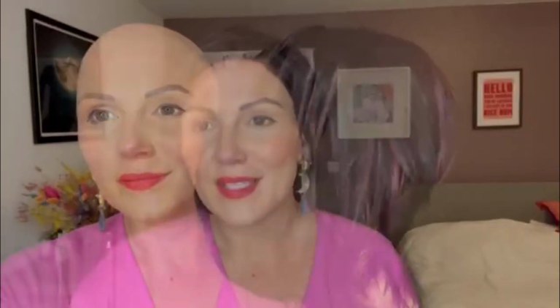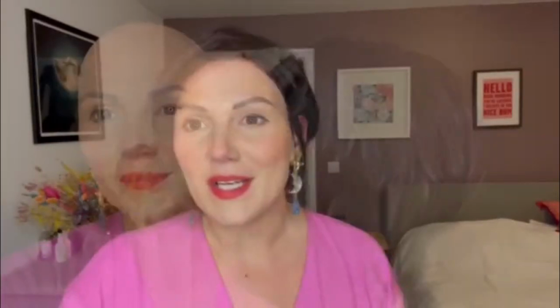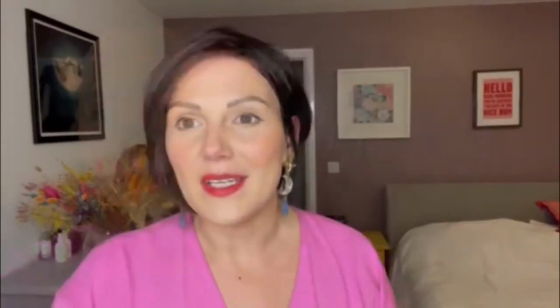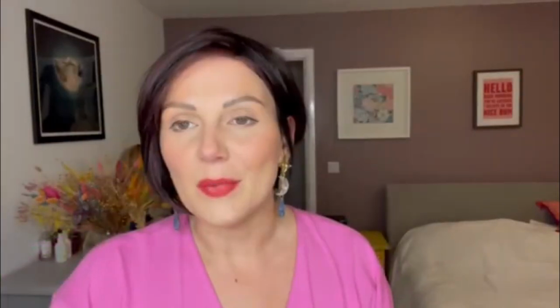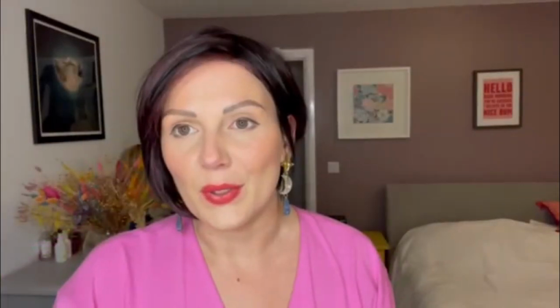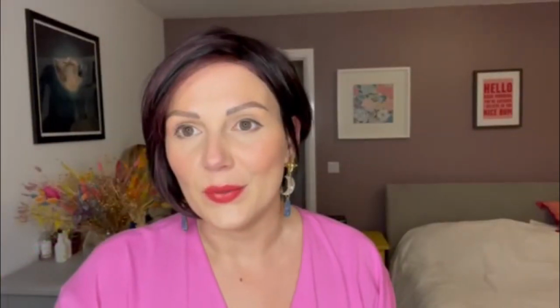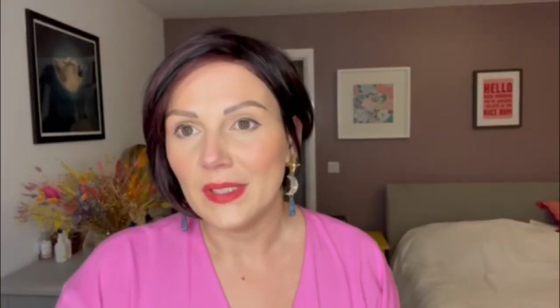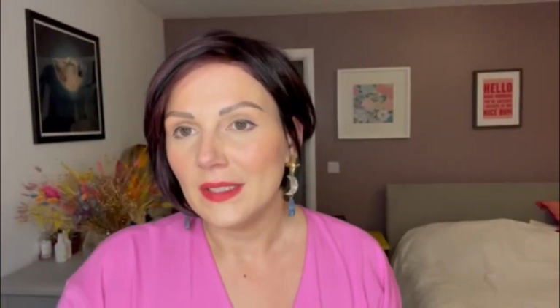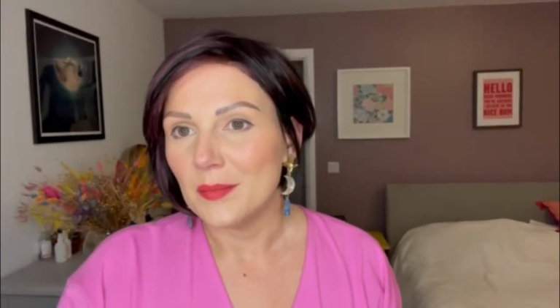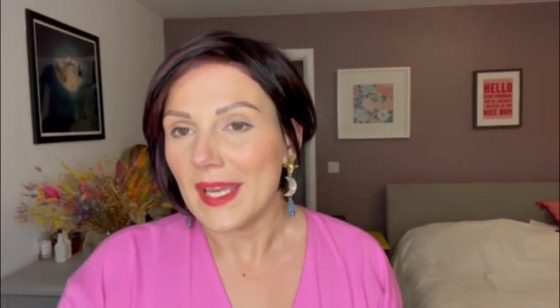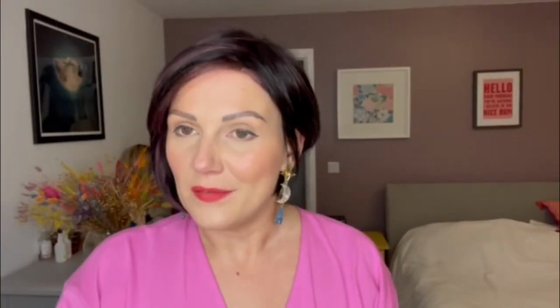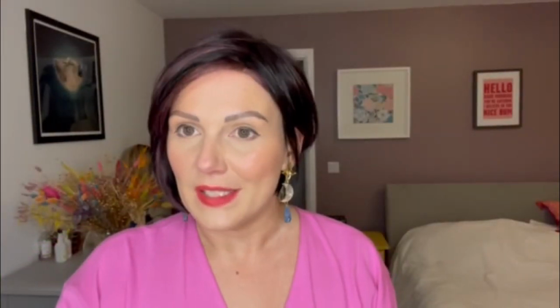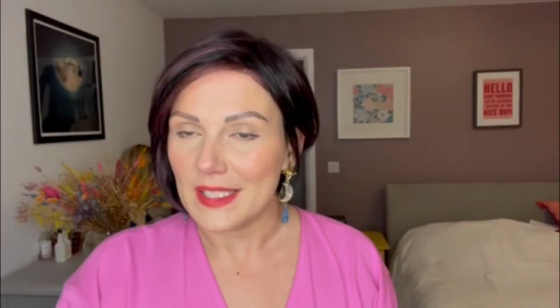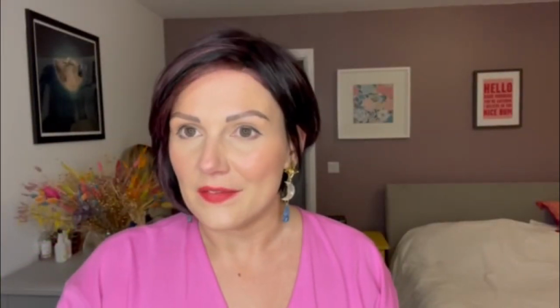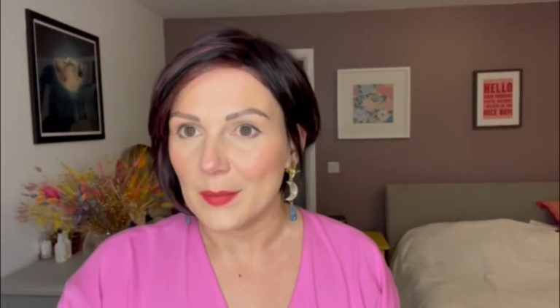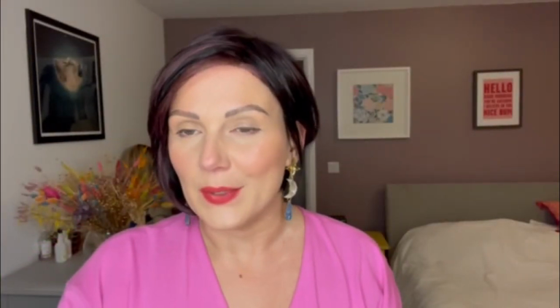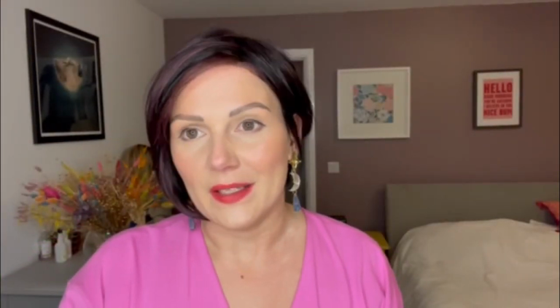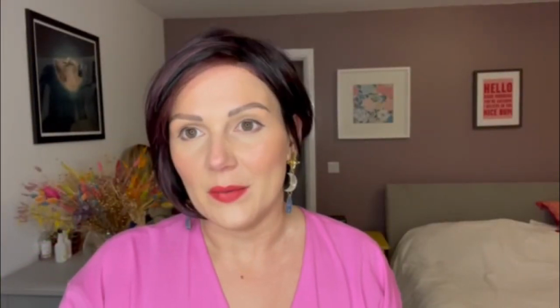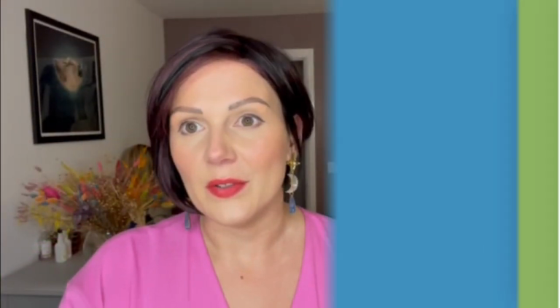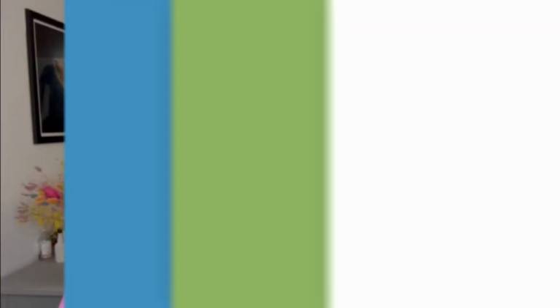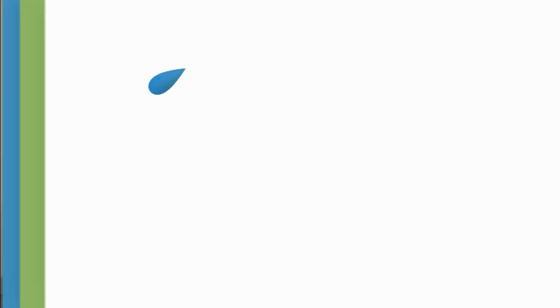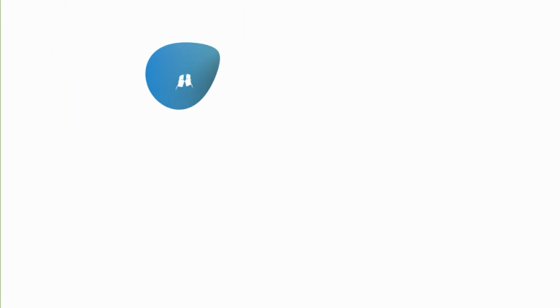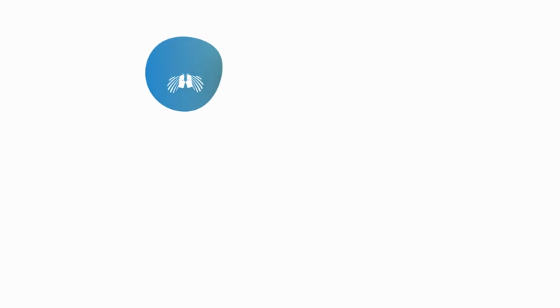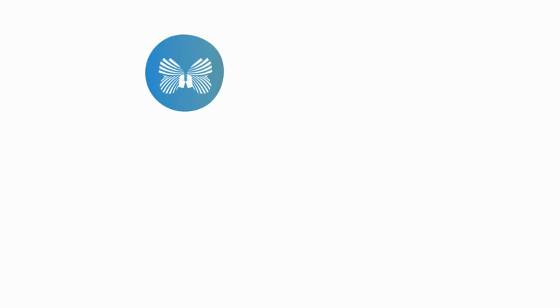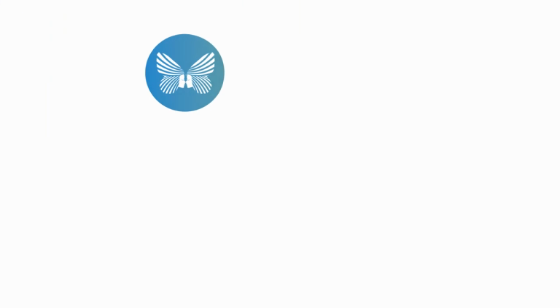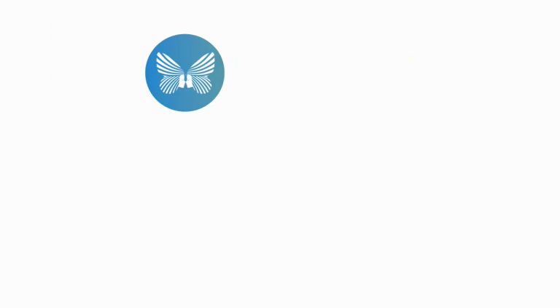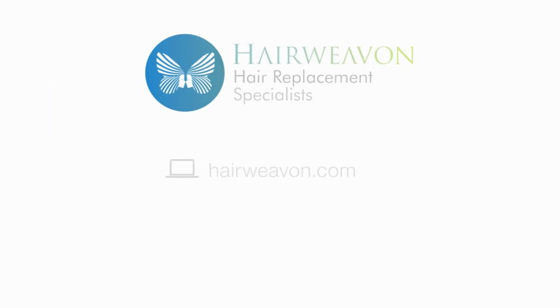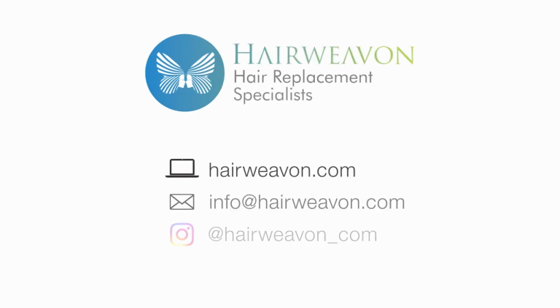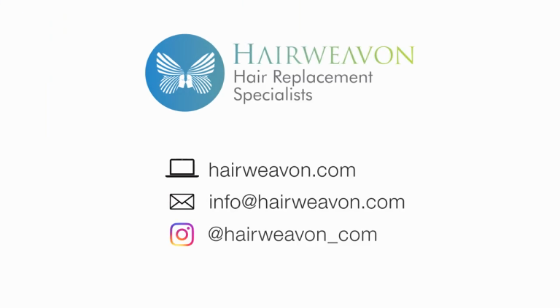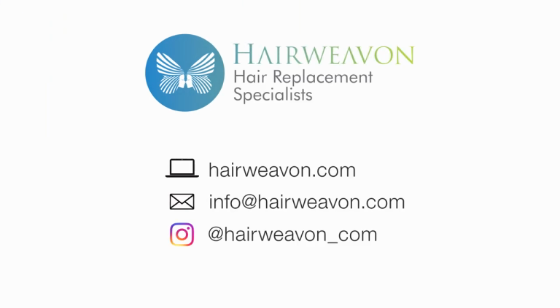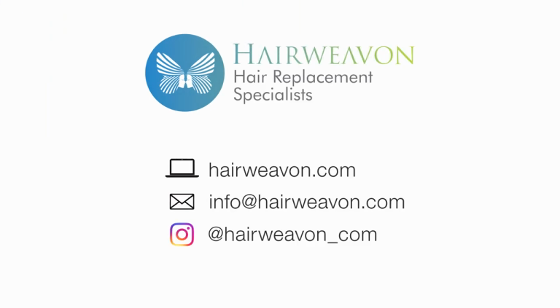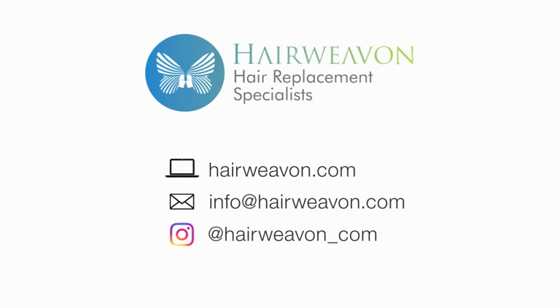Talia Mono by Ellen Villa is available at Hairweavon.com.